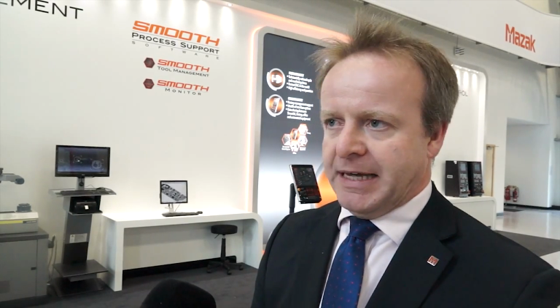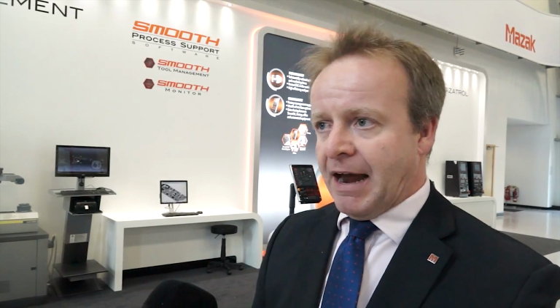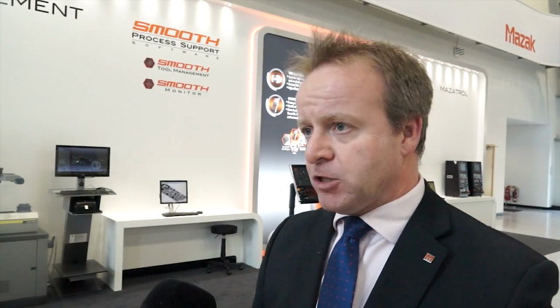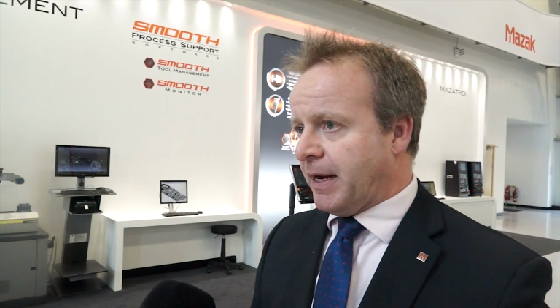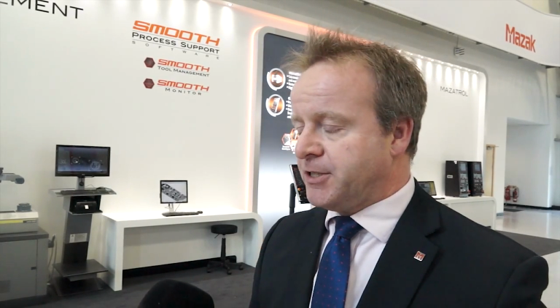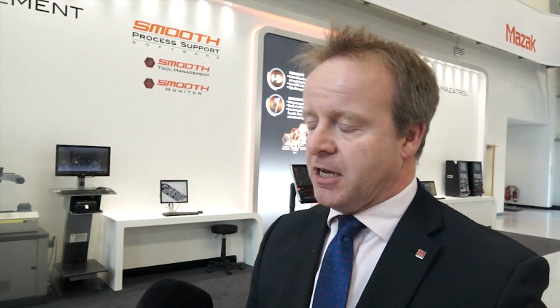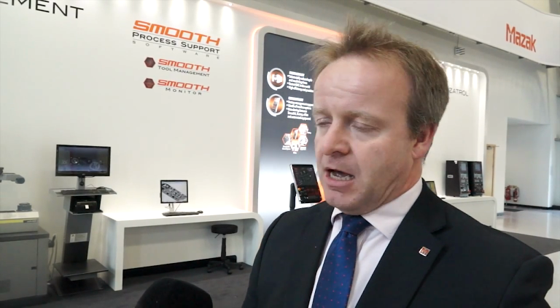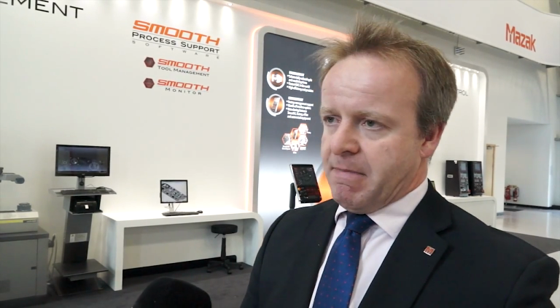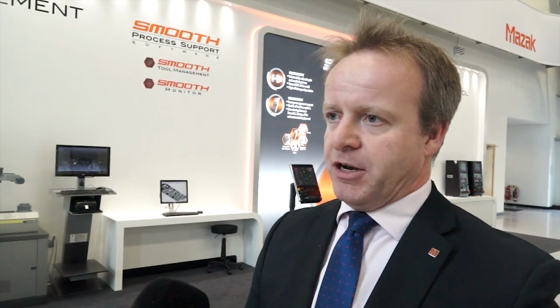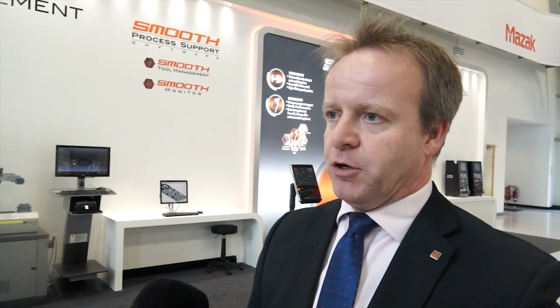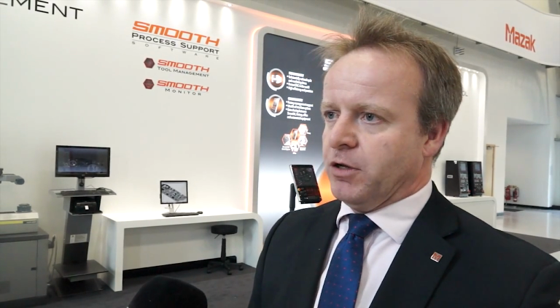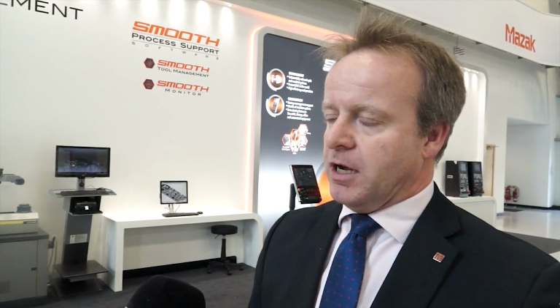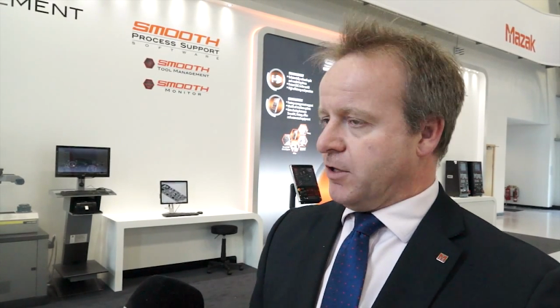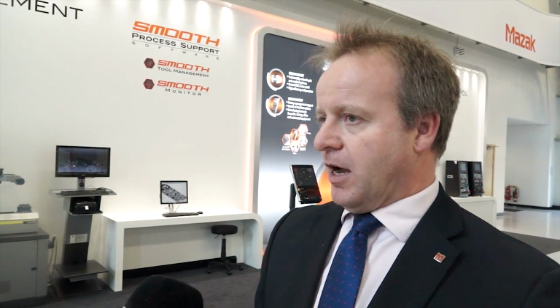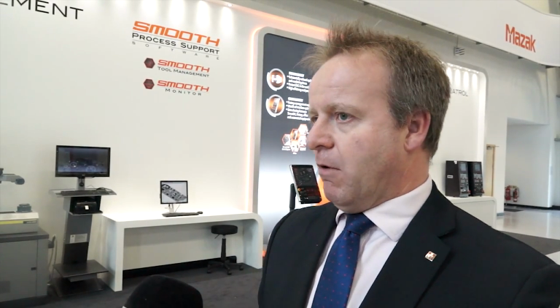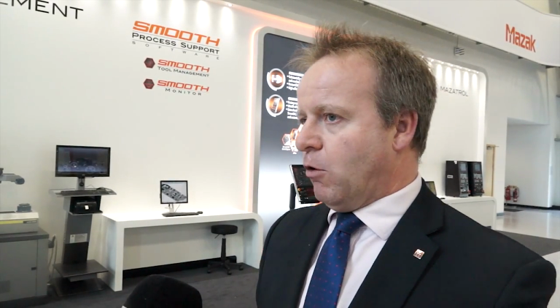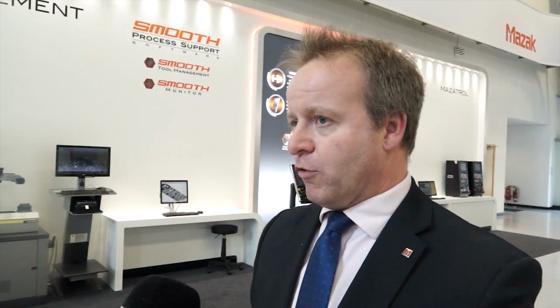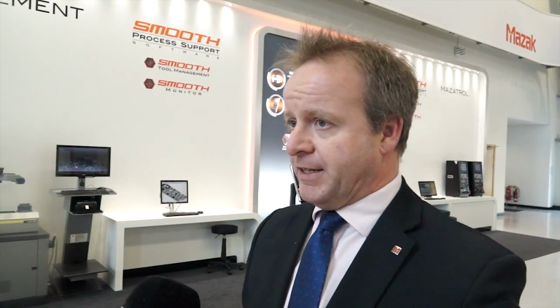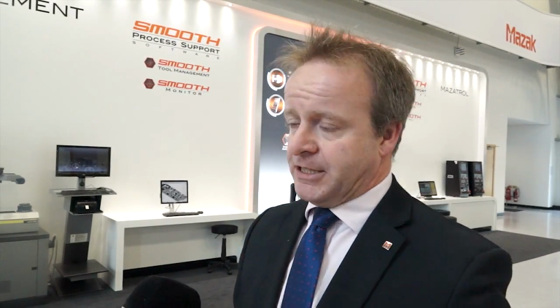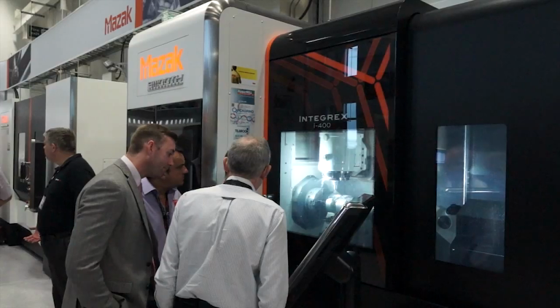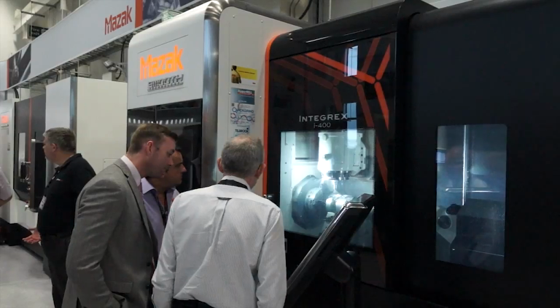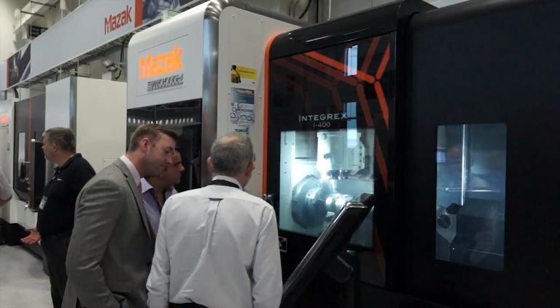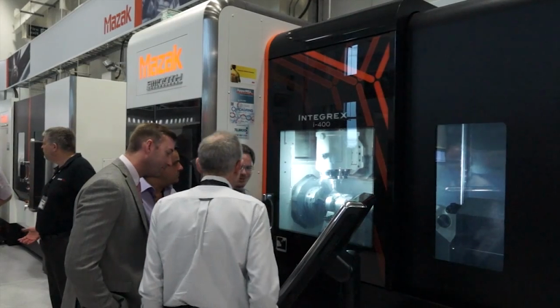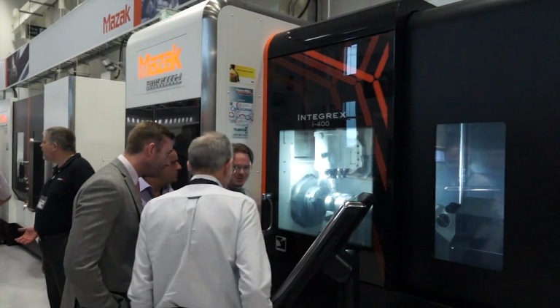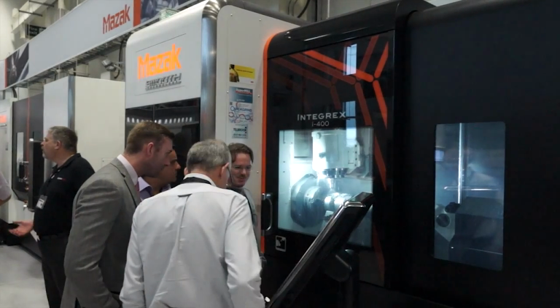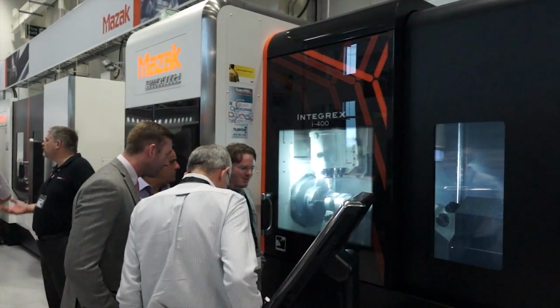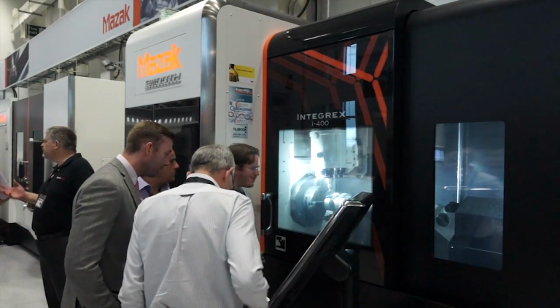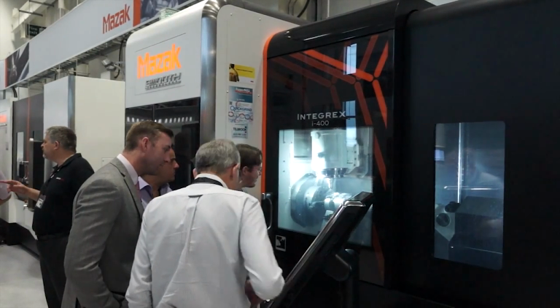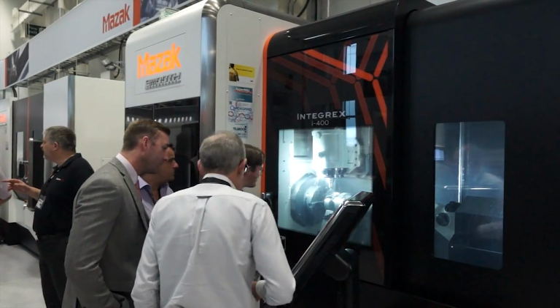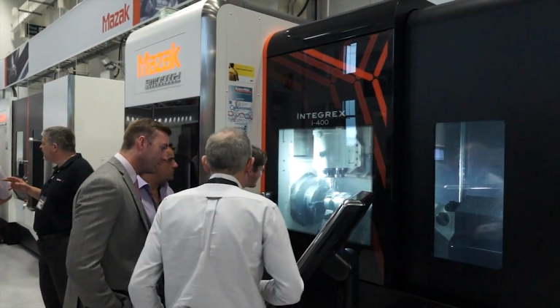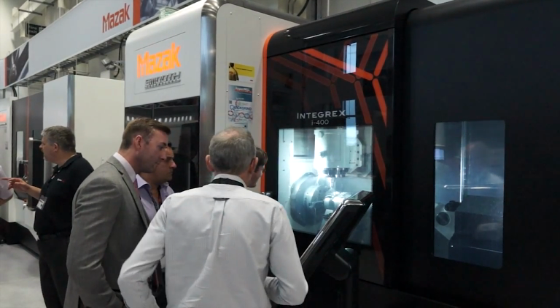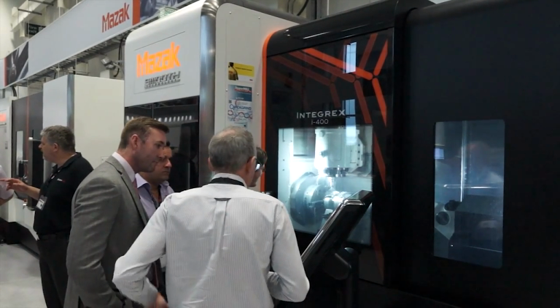Be it Aerospace, Medical, Die Mold, or indeed Subcontracts.